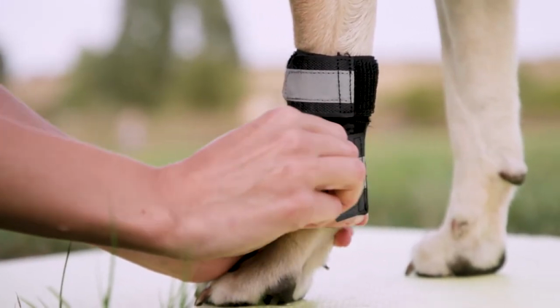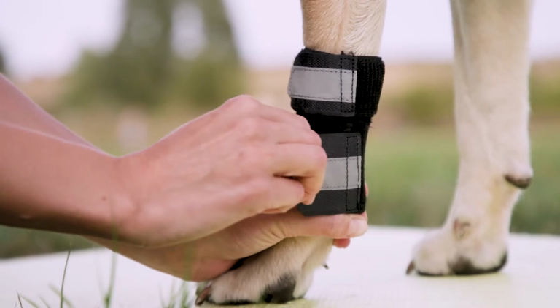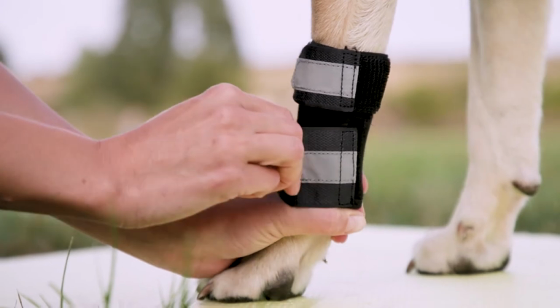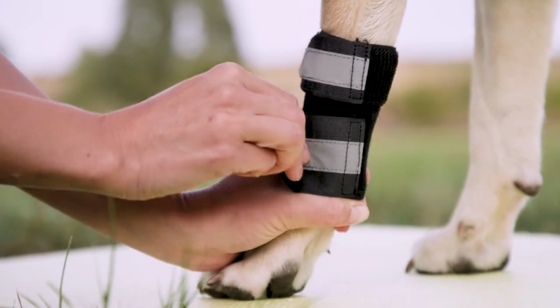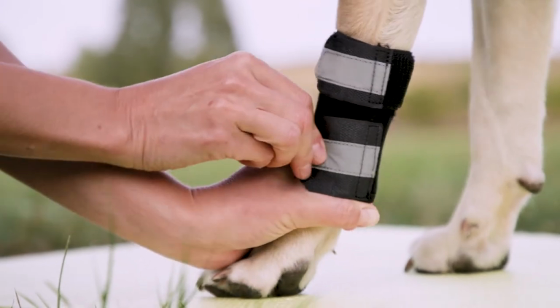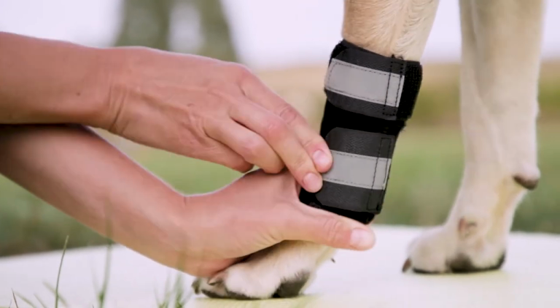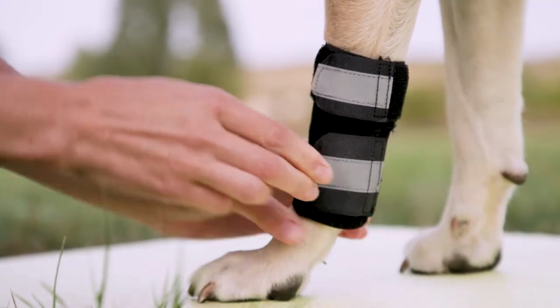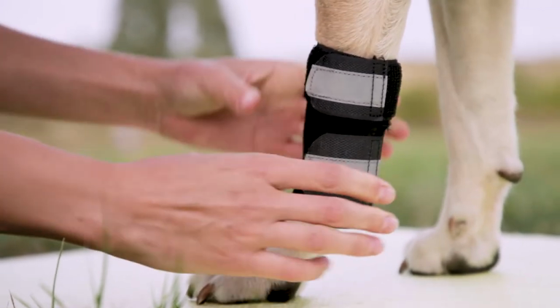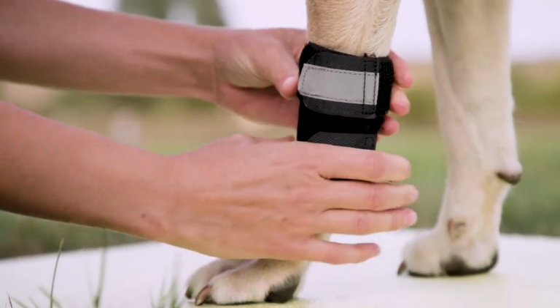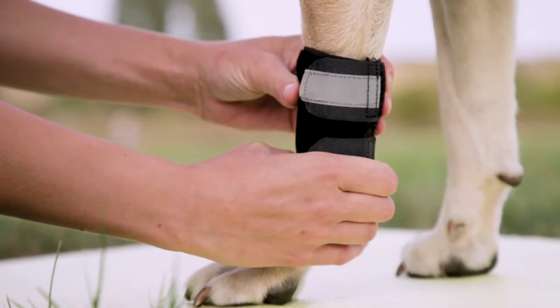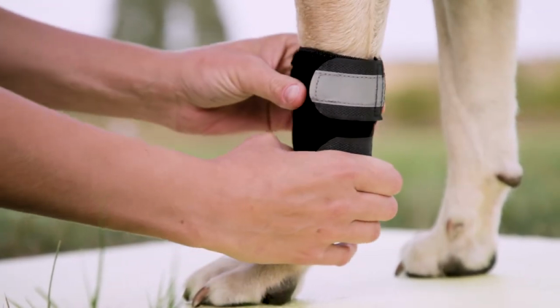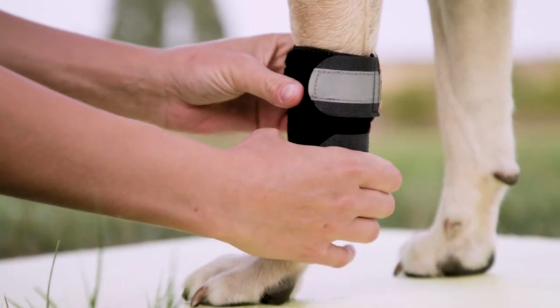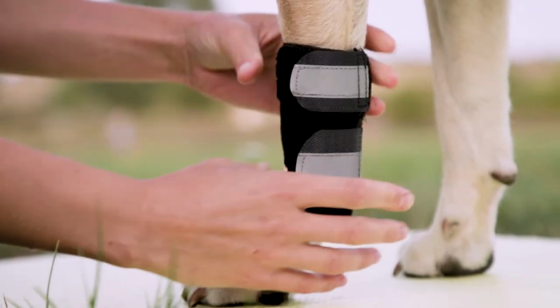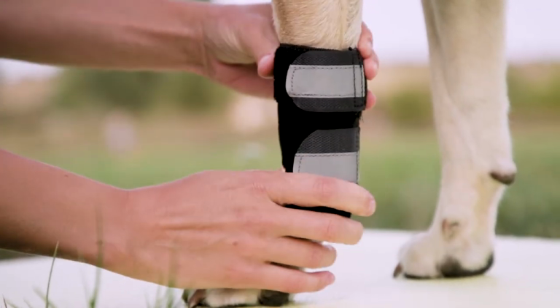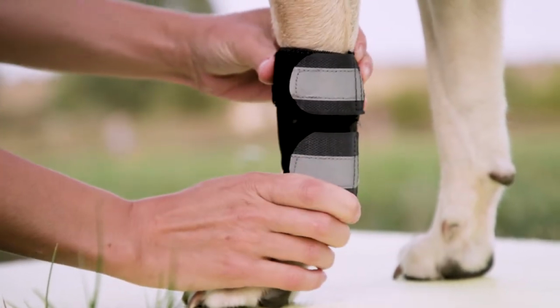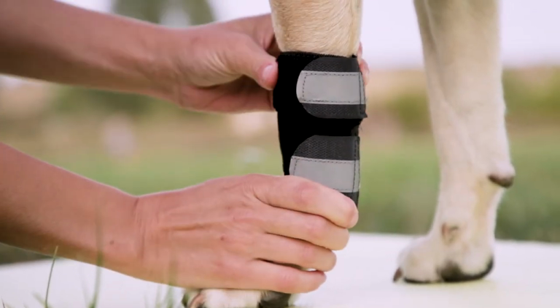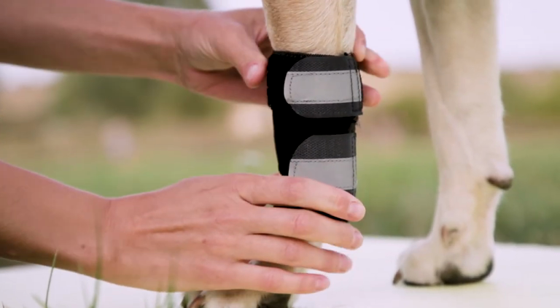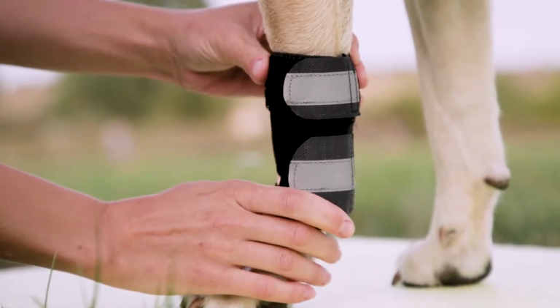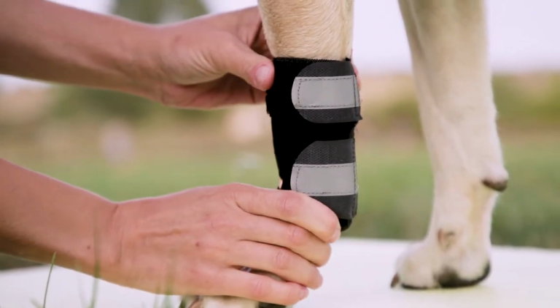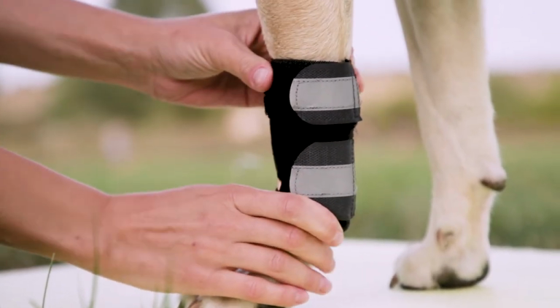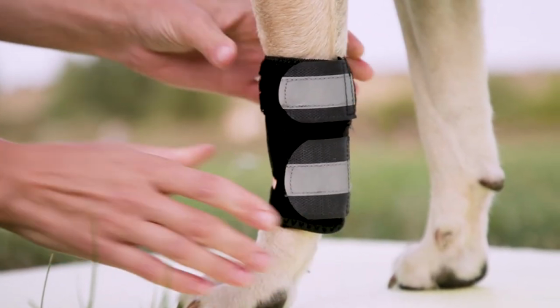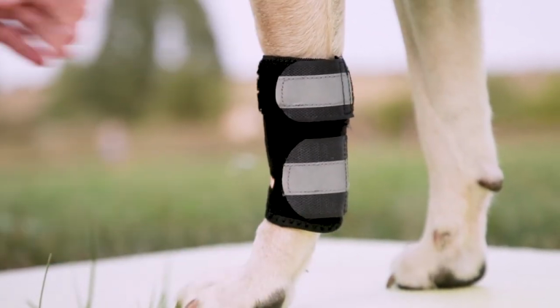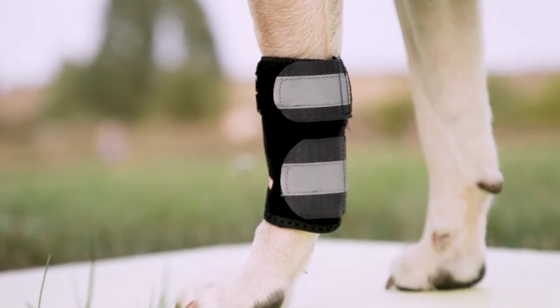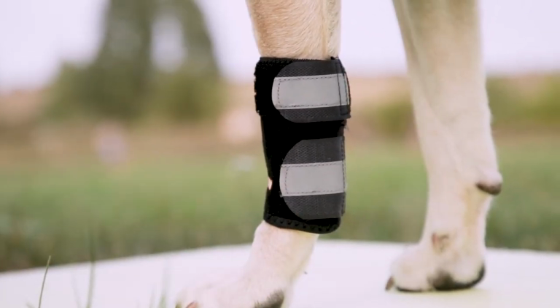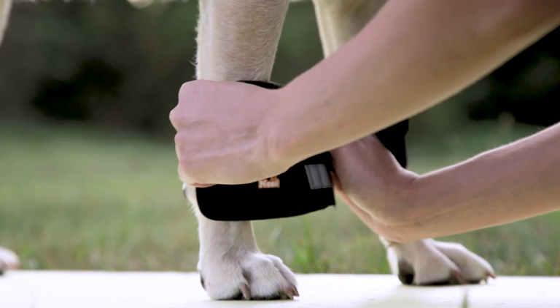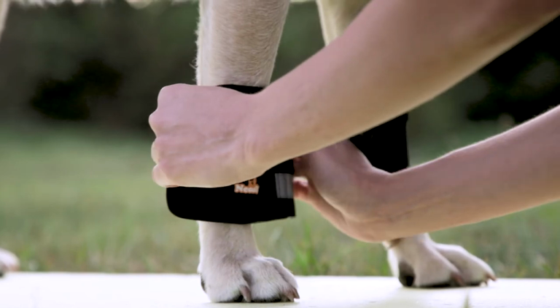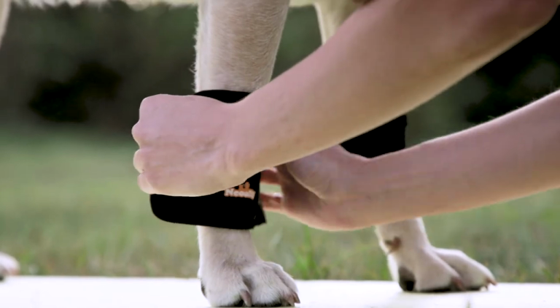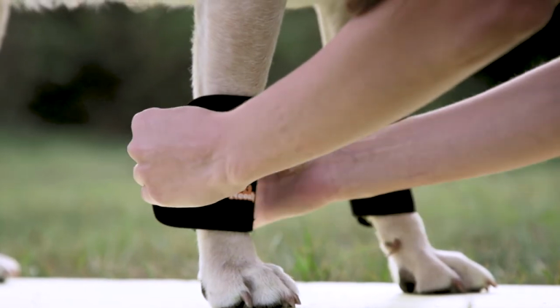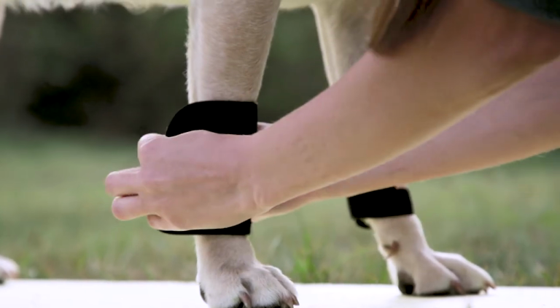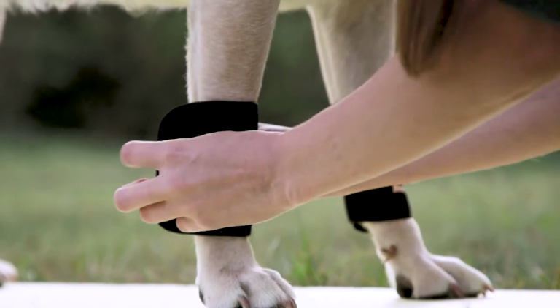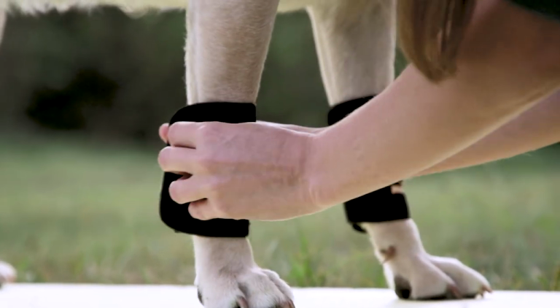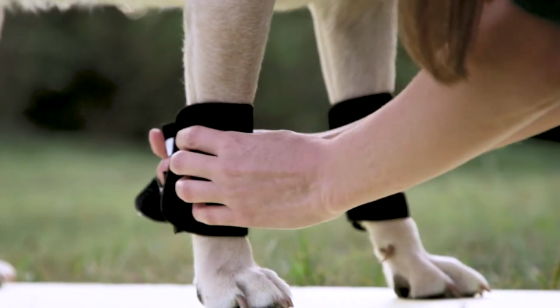Make sure the reflective straps are on the outside of the leg. Adjust the brace as needed, then do the same for the right leg.